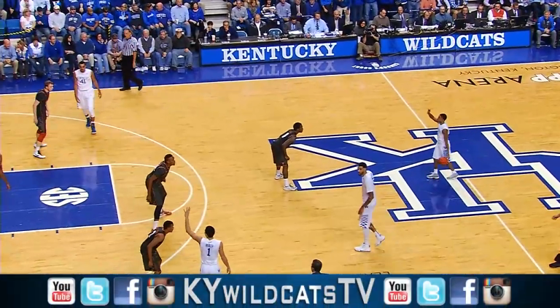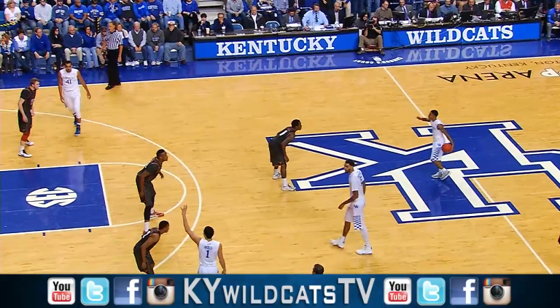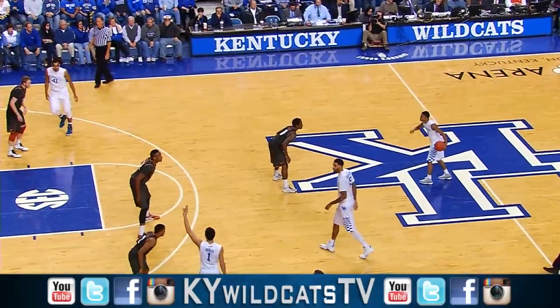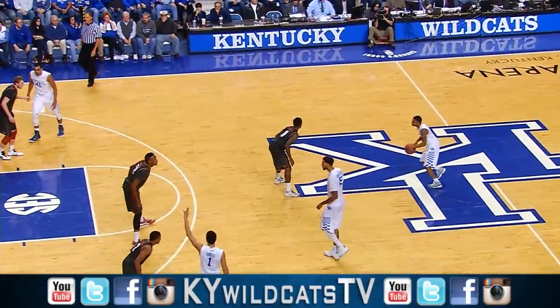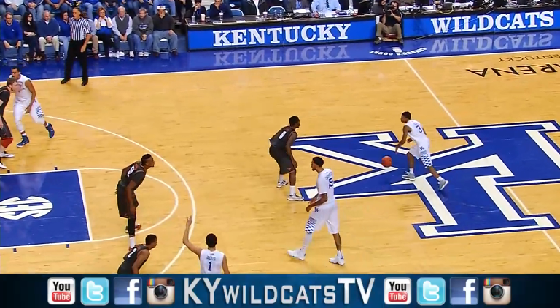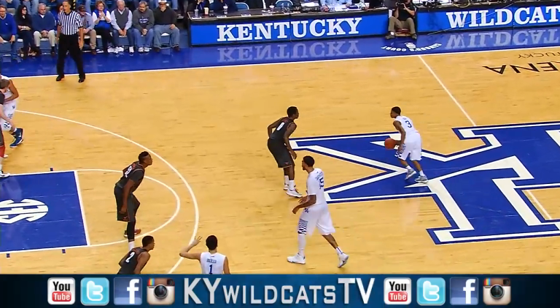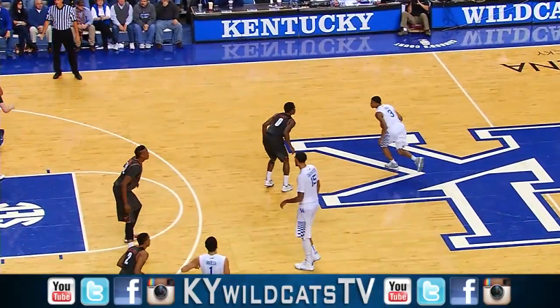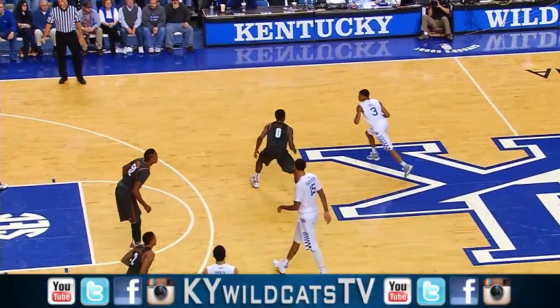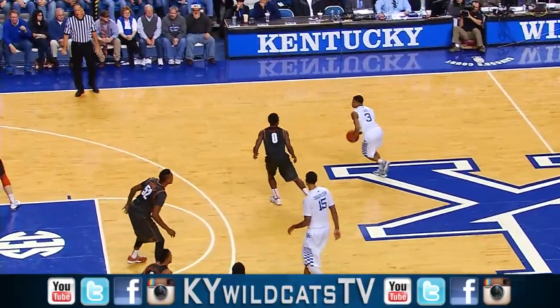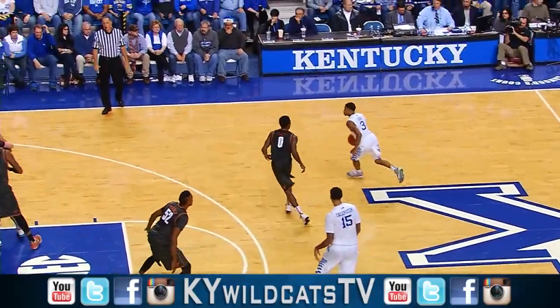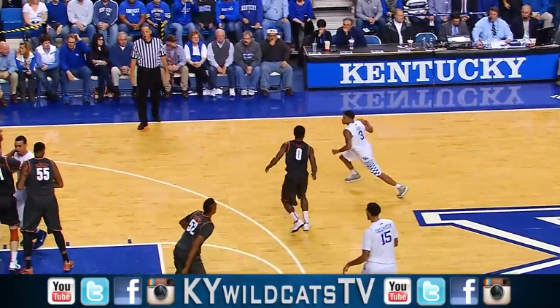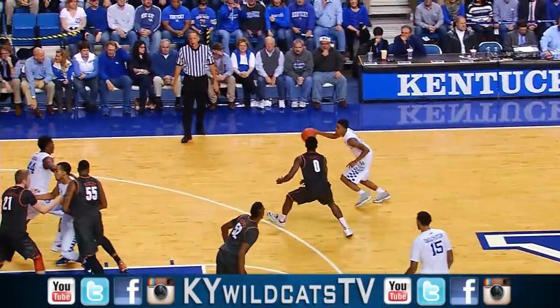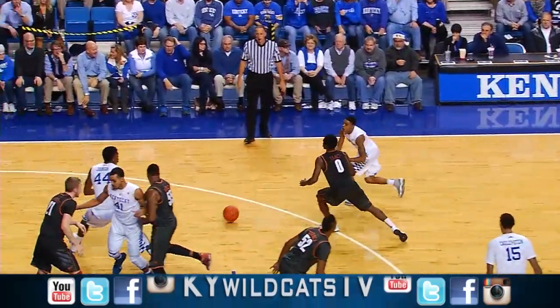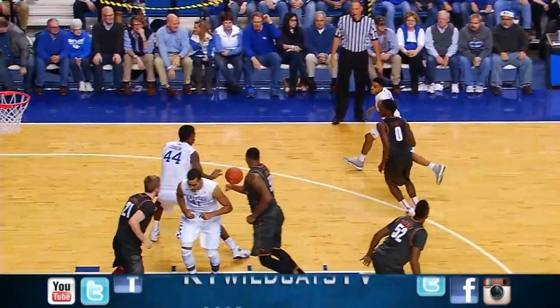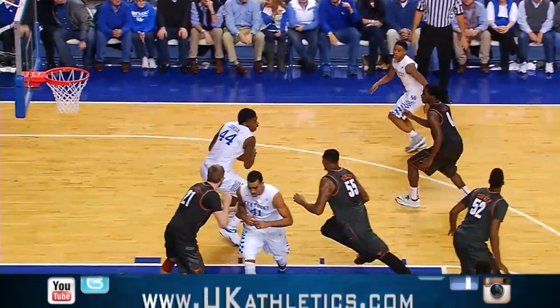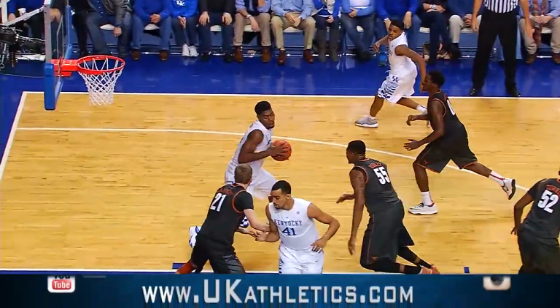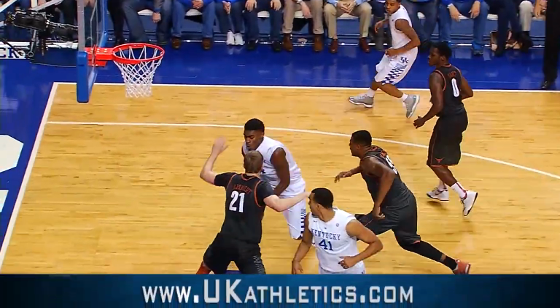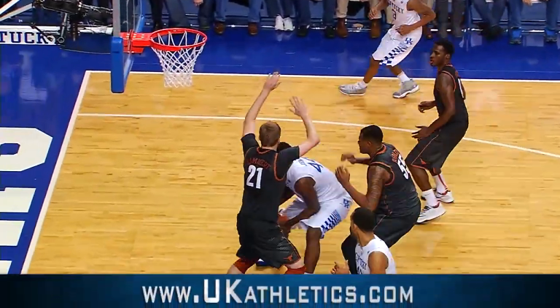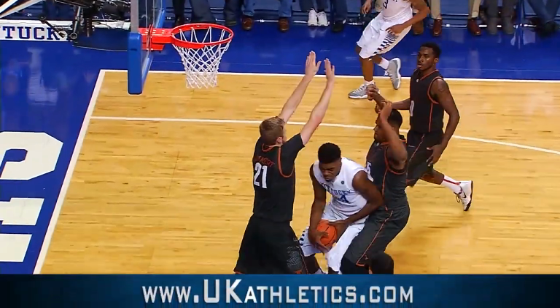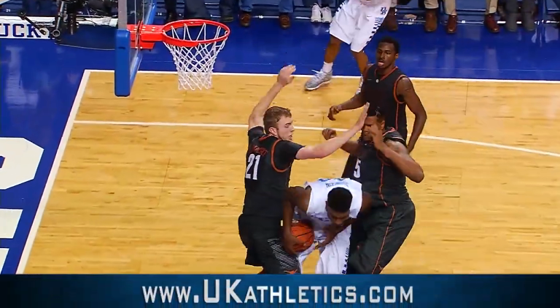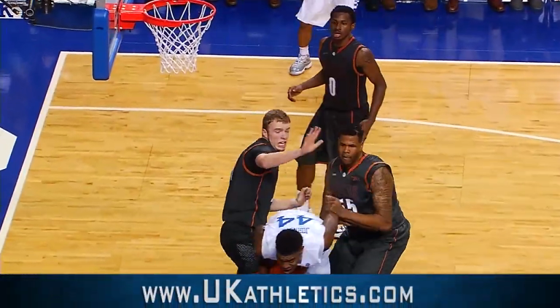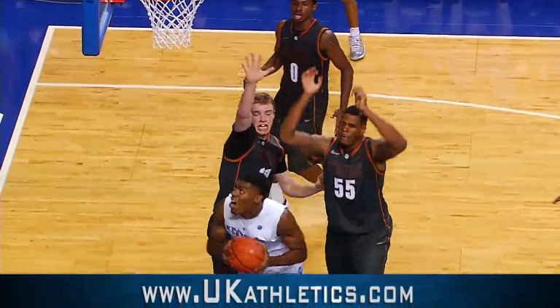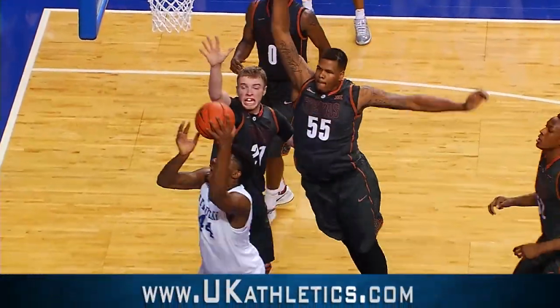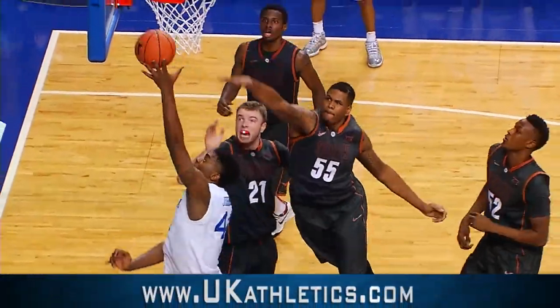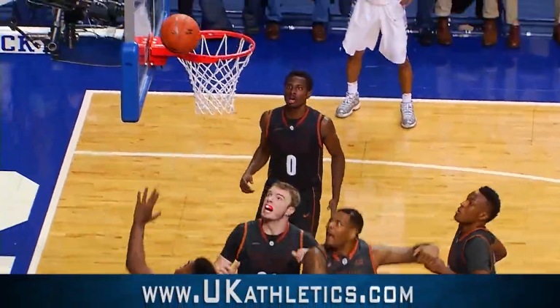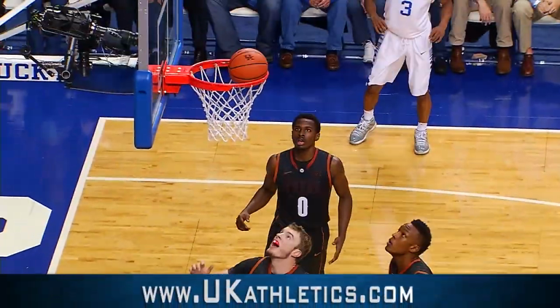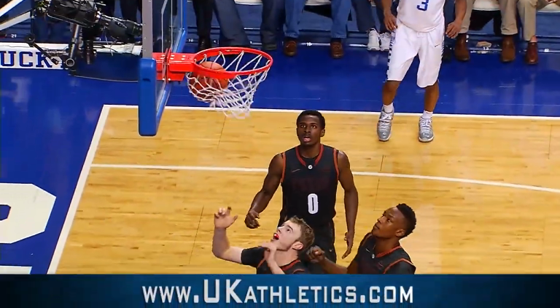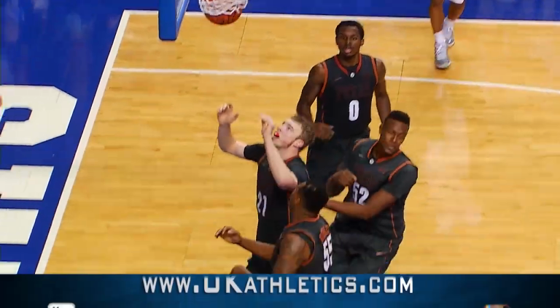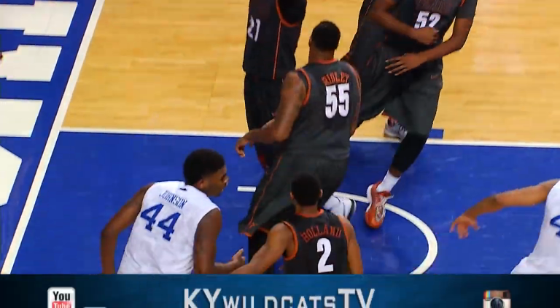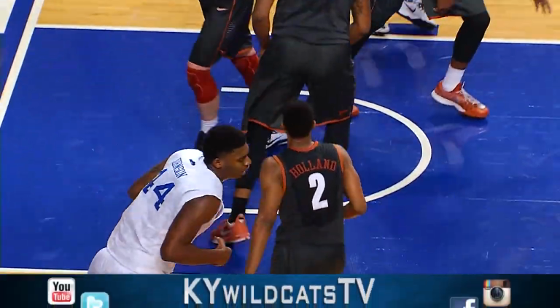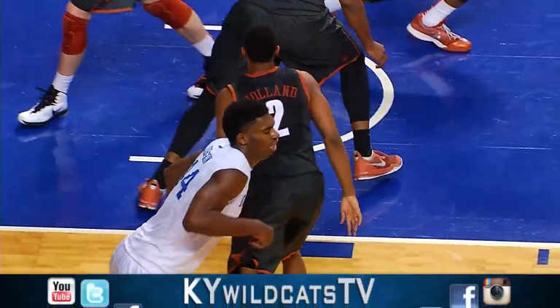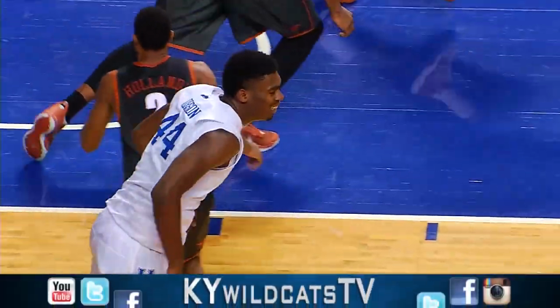34-26 Kentucky as Uless comes on the attack, bounce feed to Johnson, splits two defenders, blitzes it in!